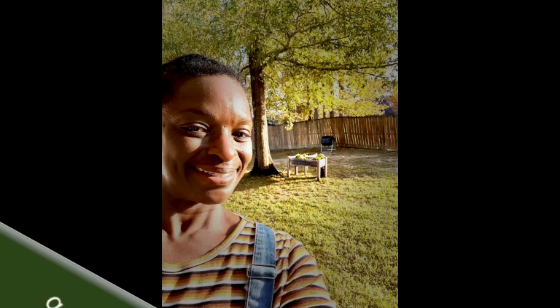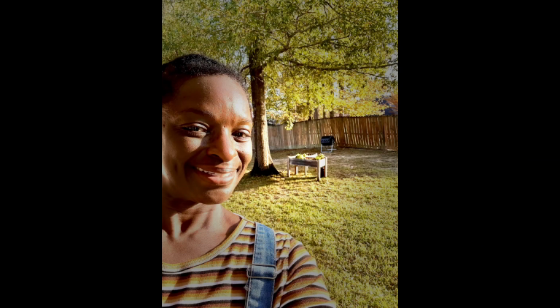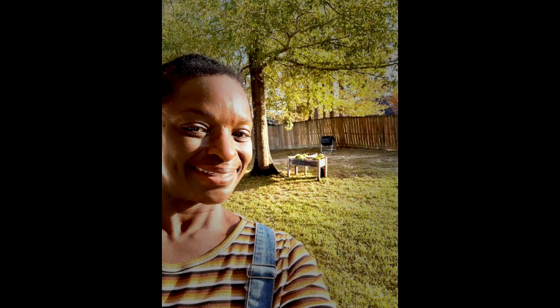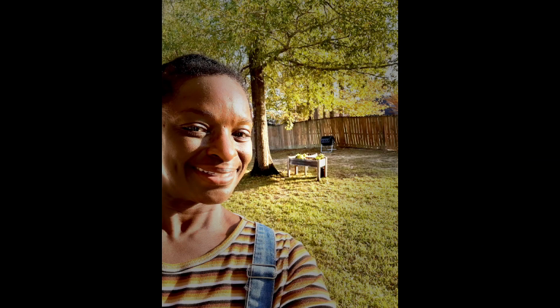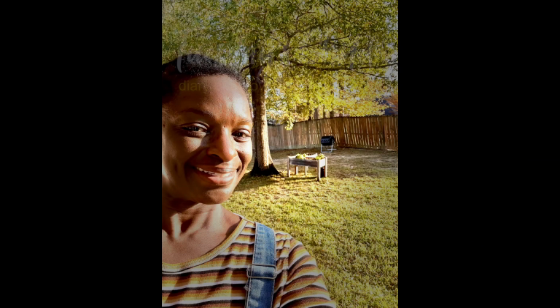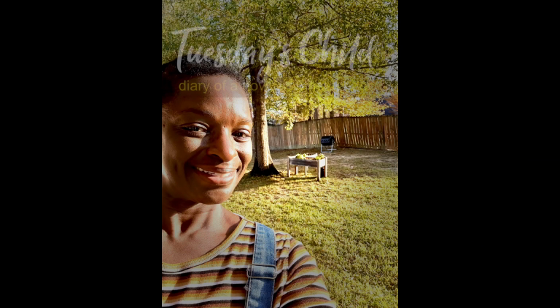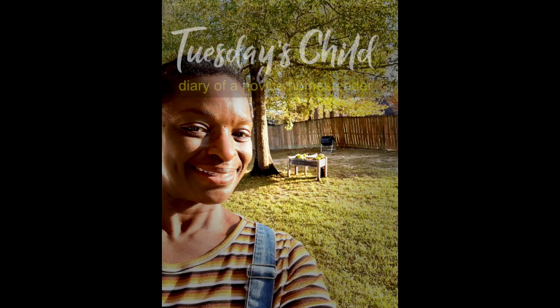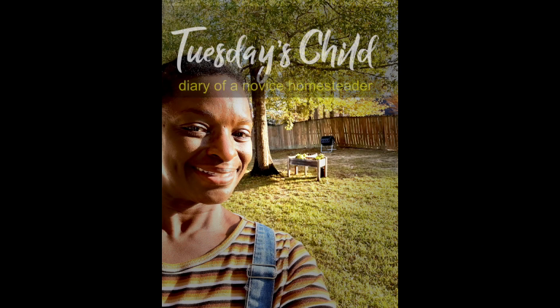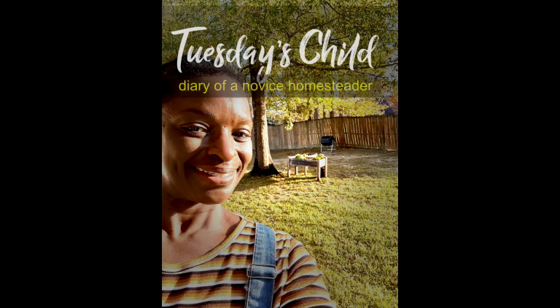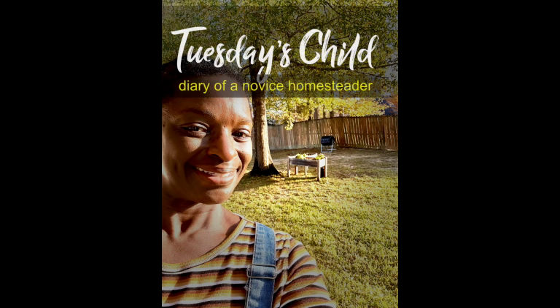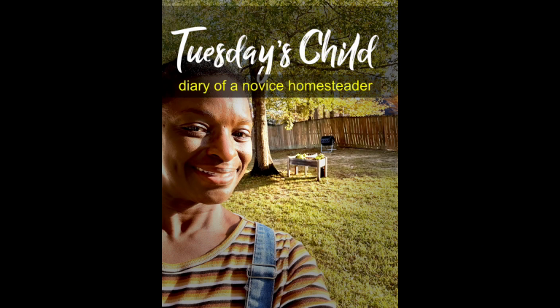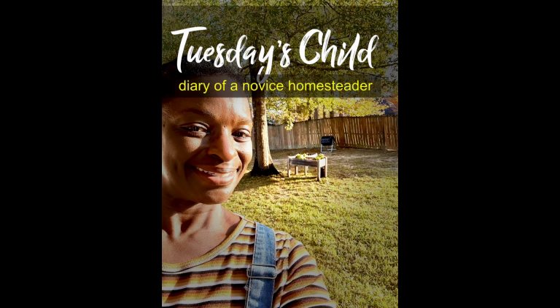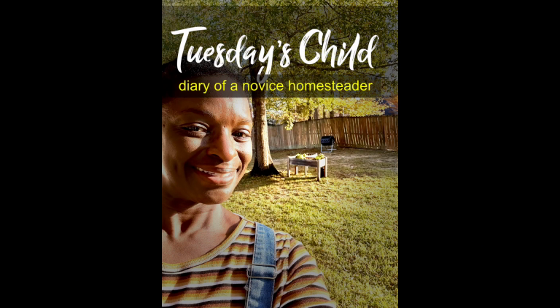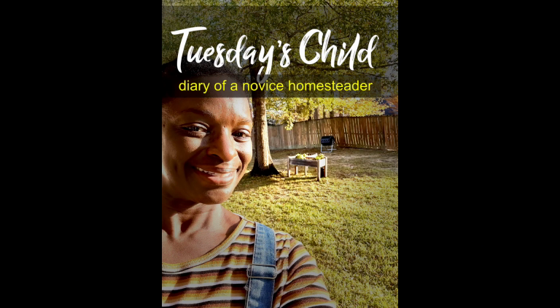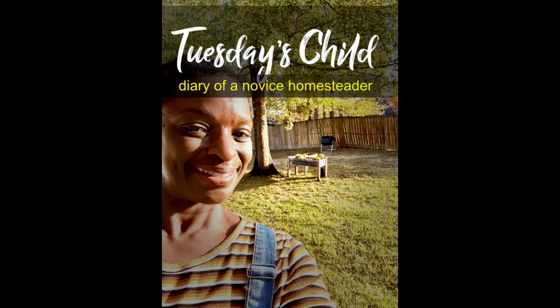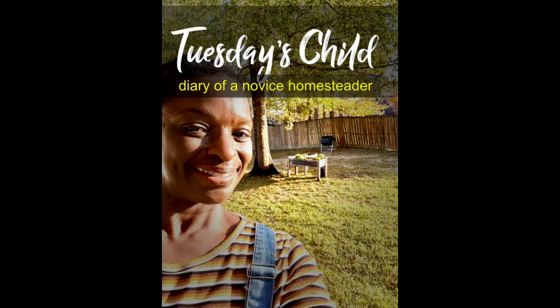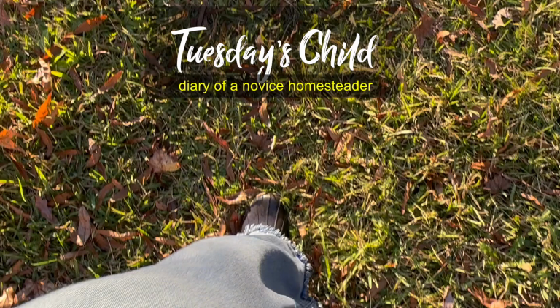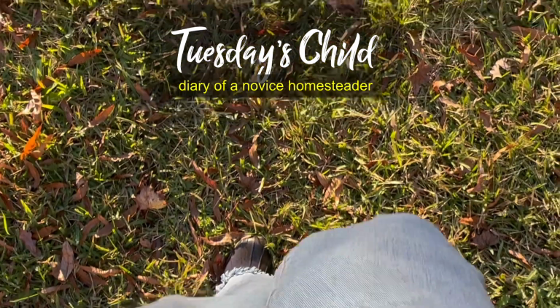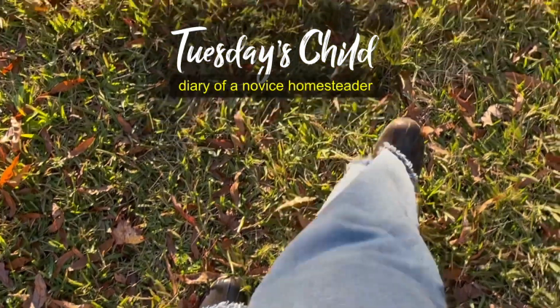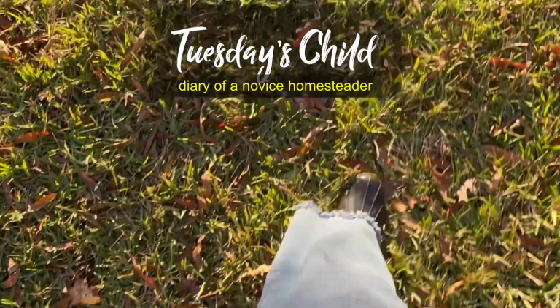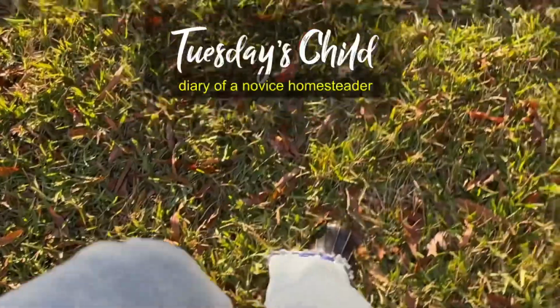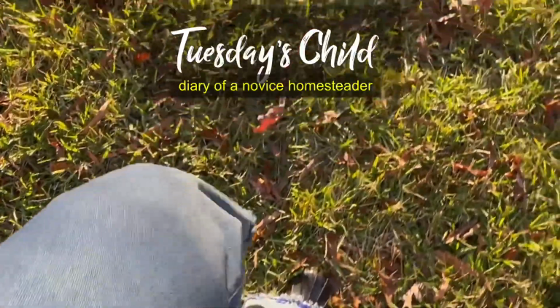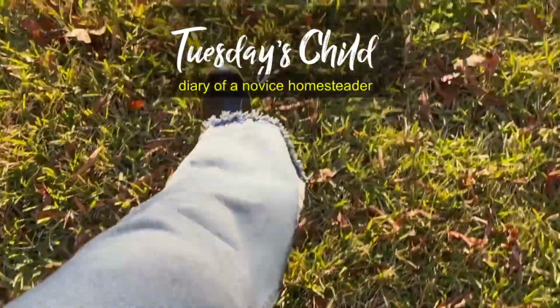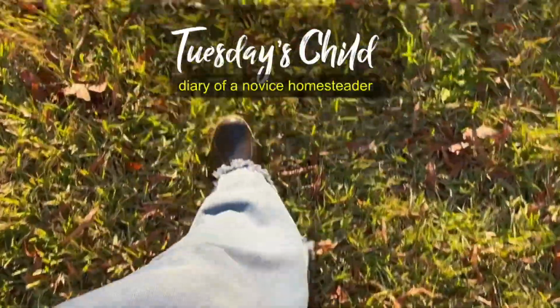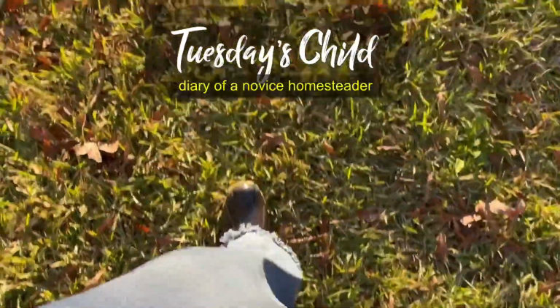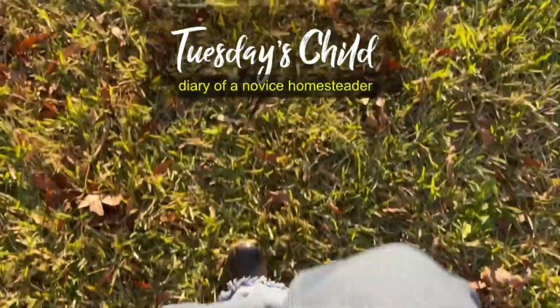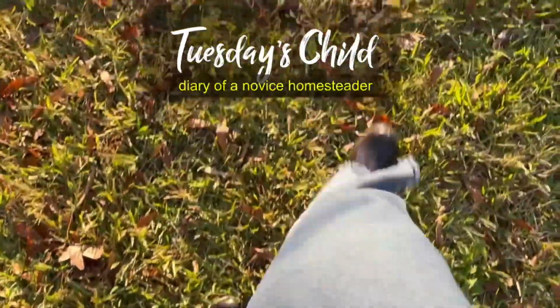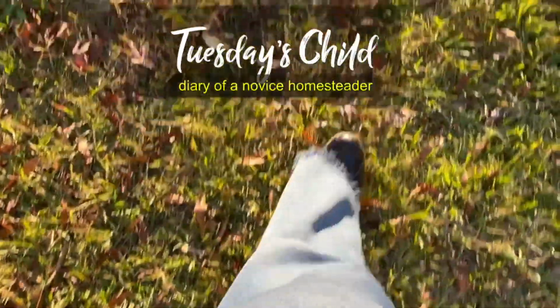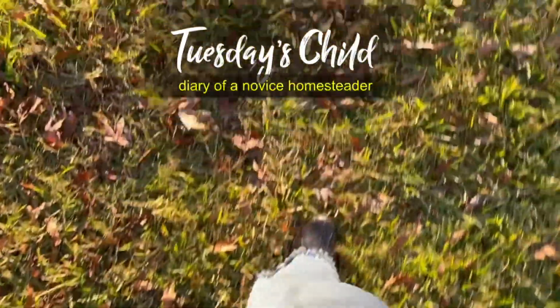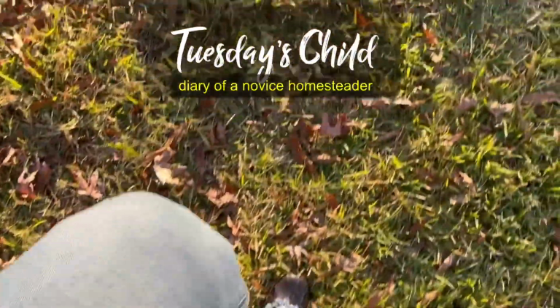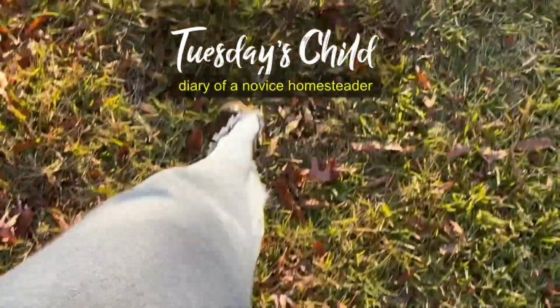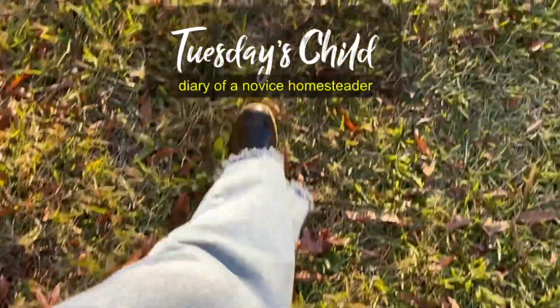Hello, this is Rafa. Welcome to another page in my homesteading diary.